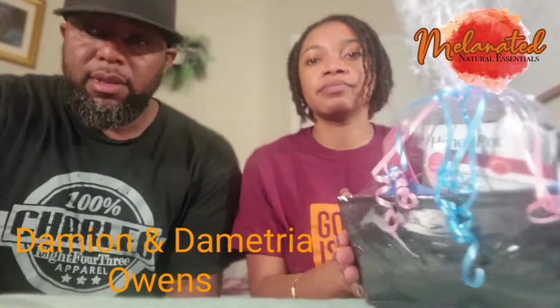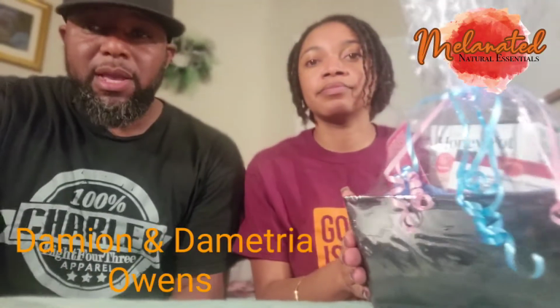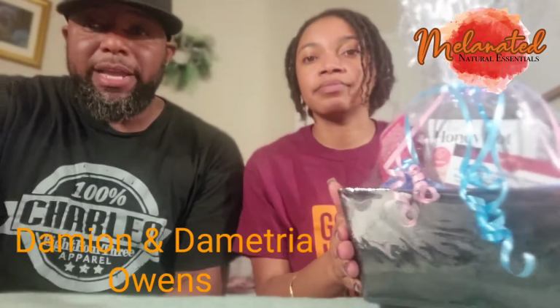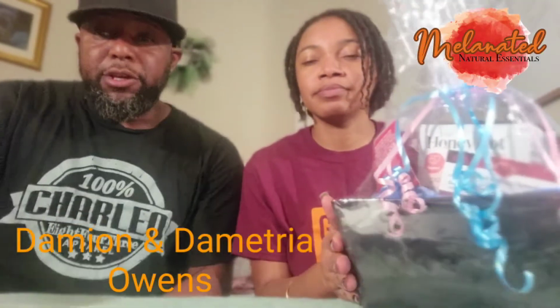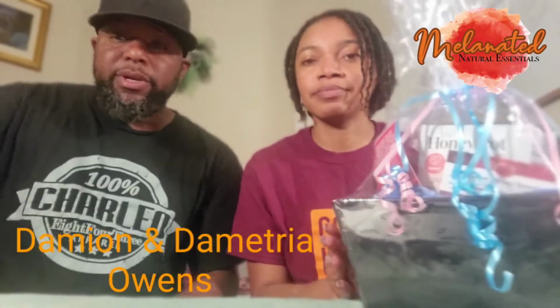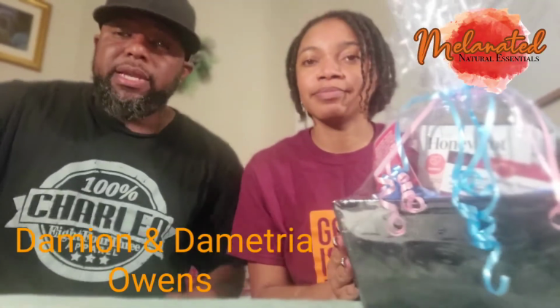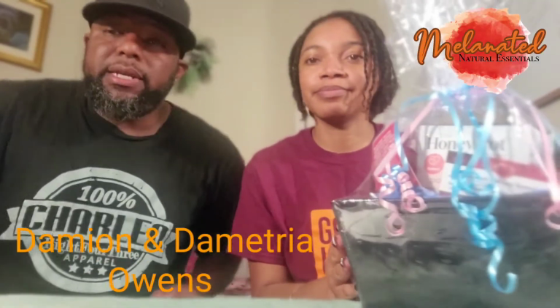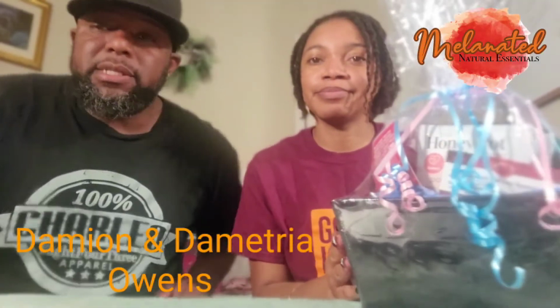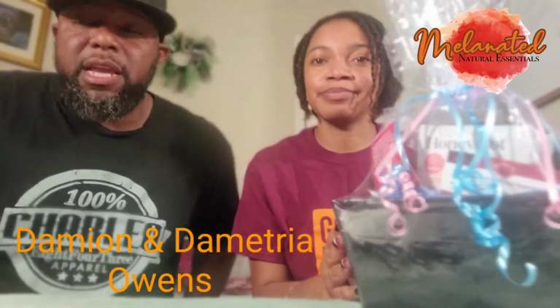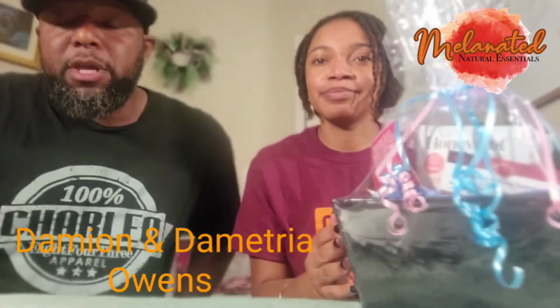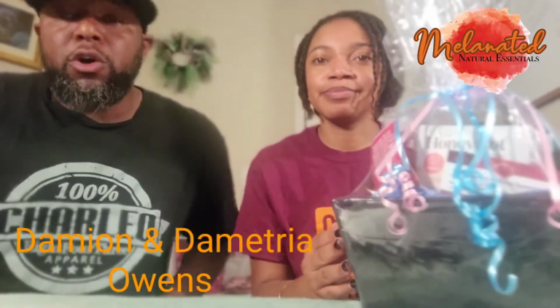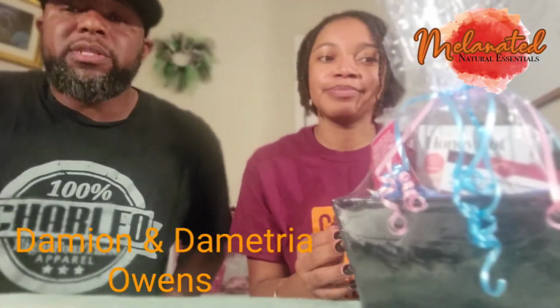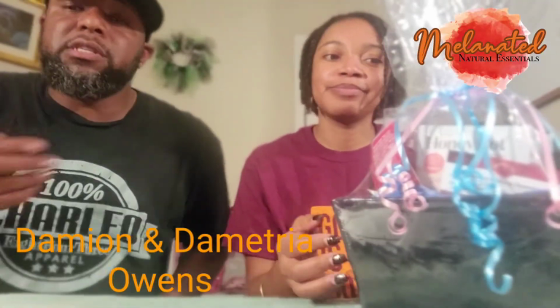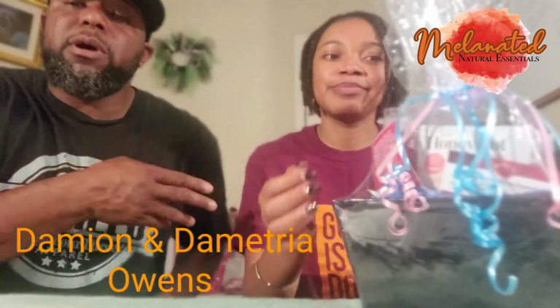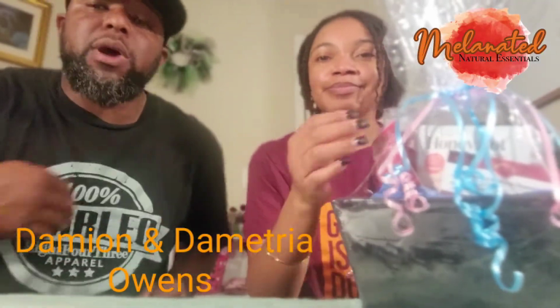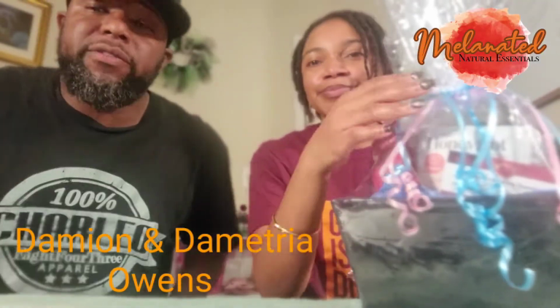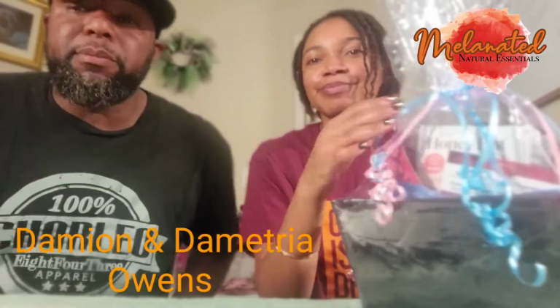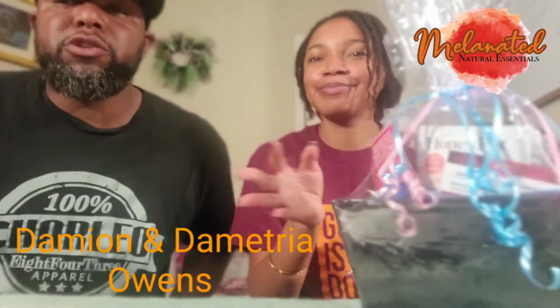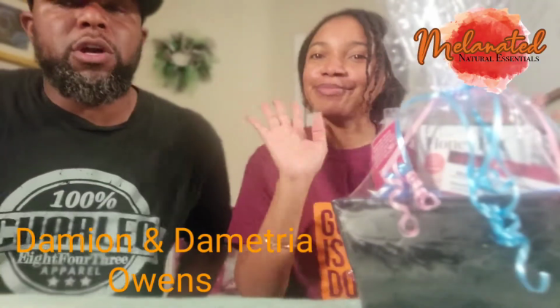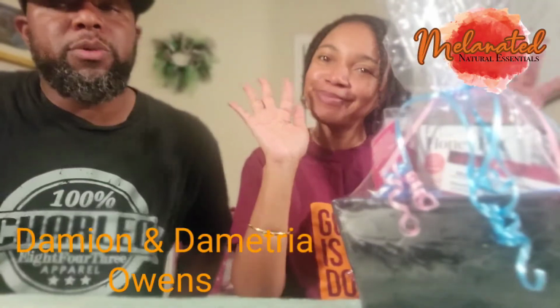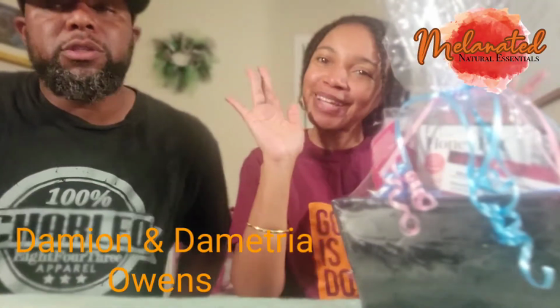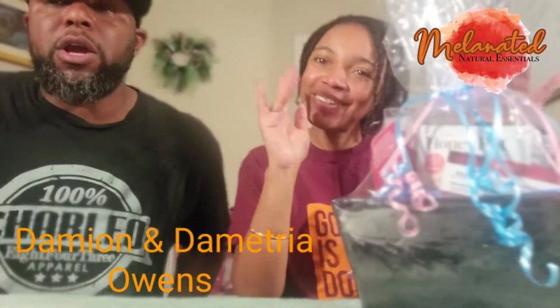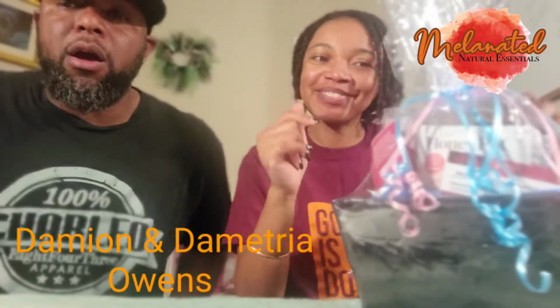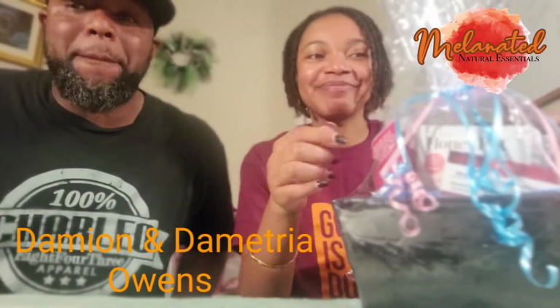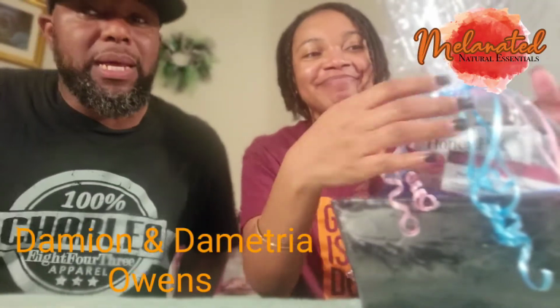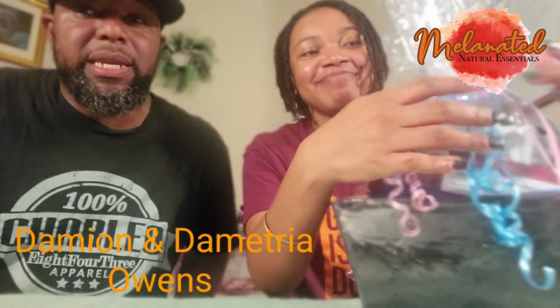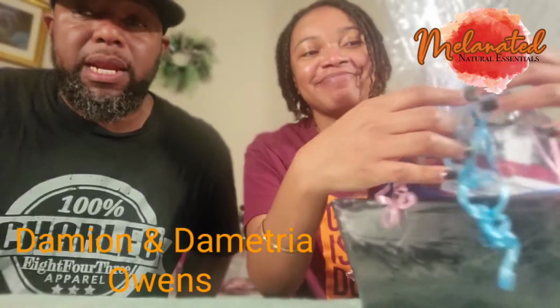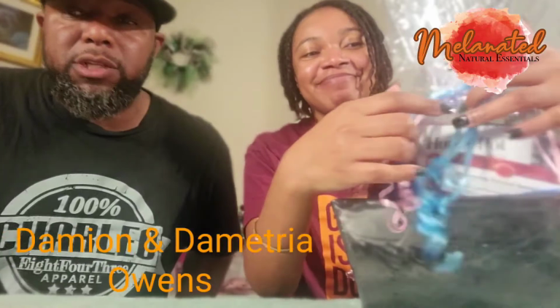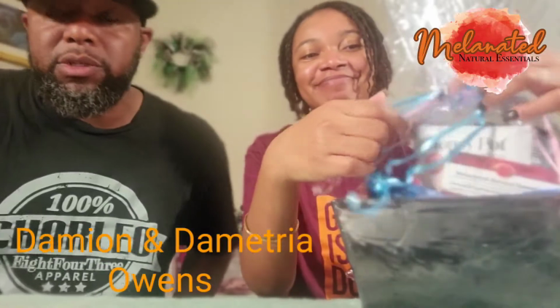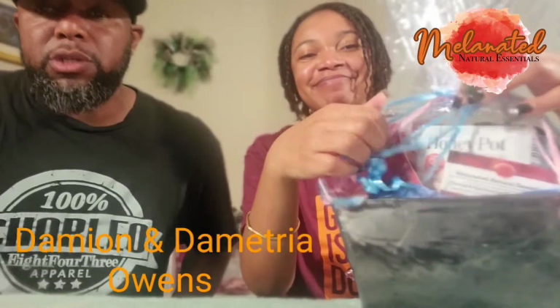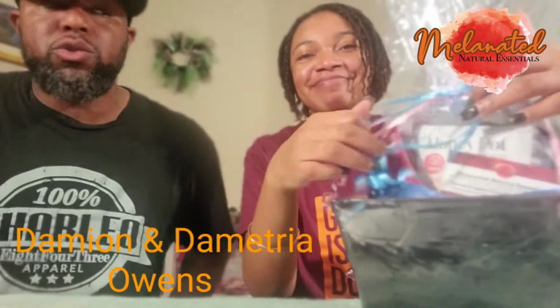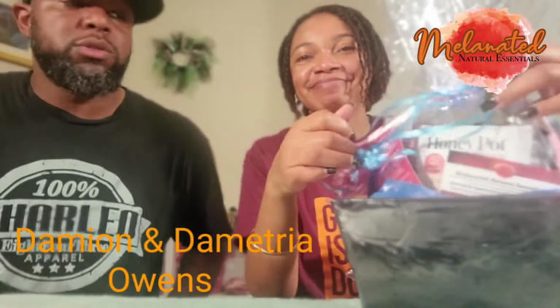How you doing today? This is Damian Owens. This is my wife Demetria Owens. We are Melanated Natural Essentials.